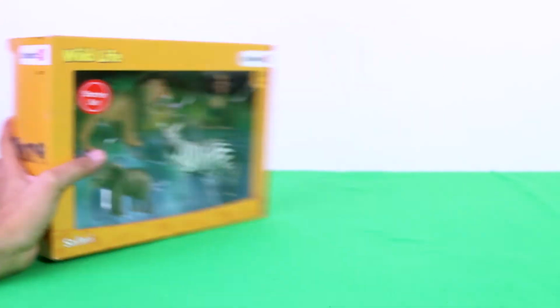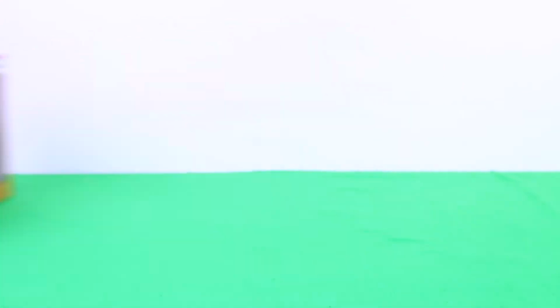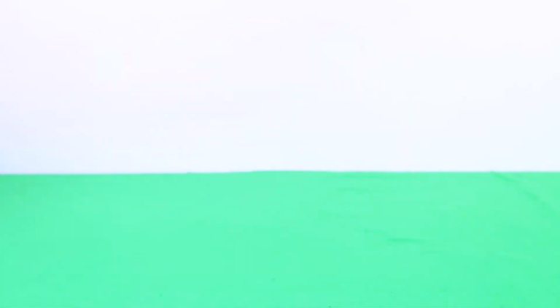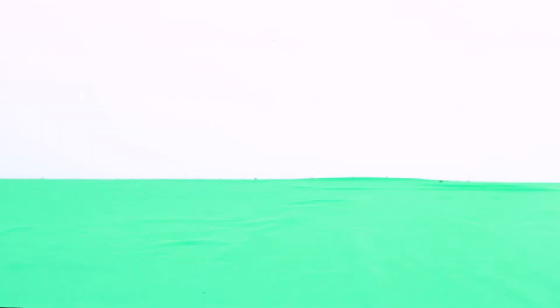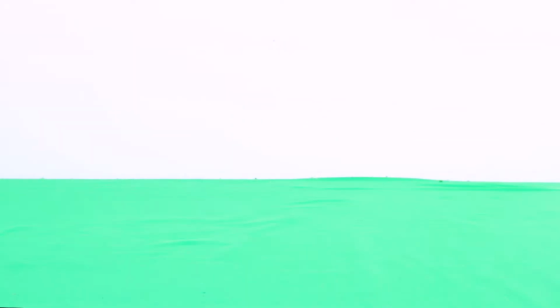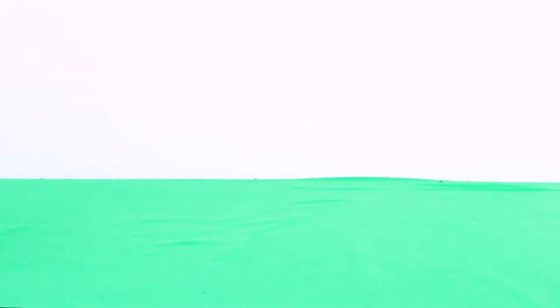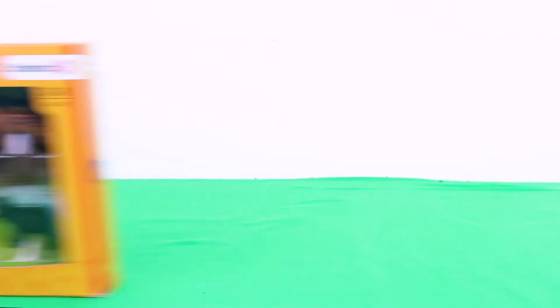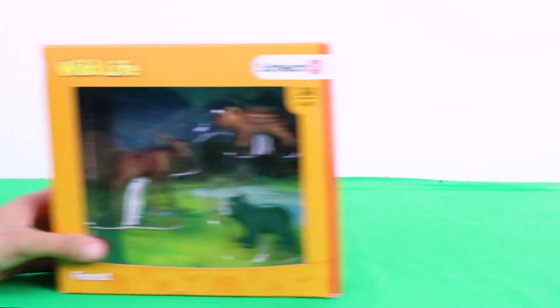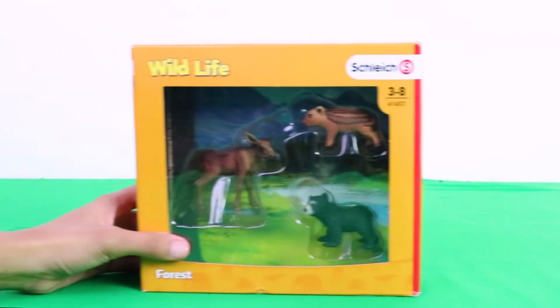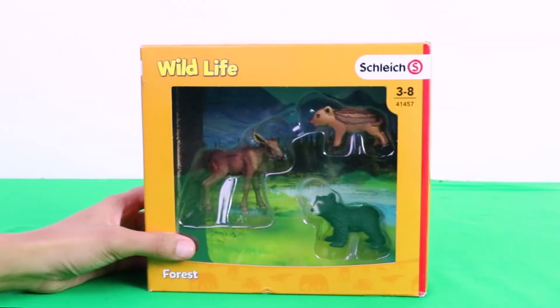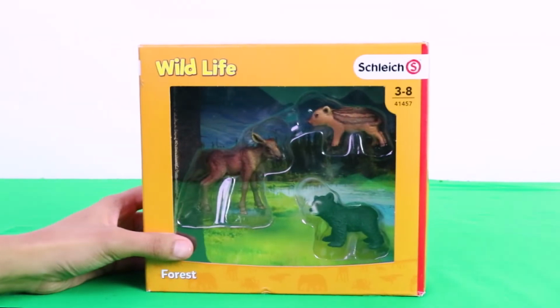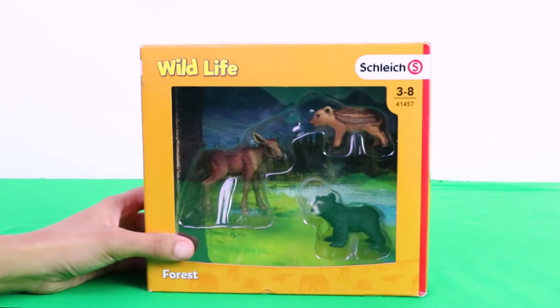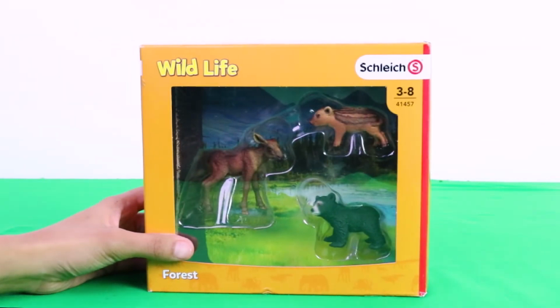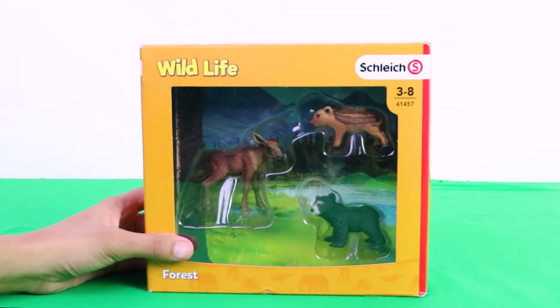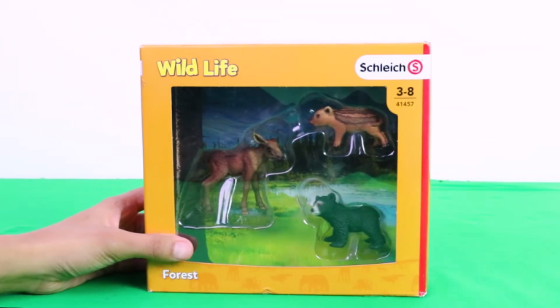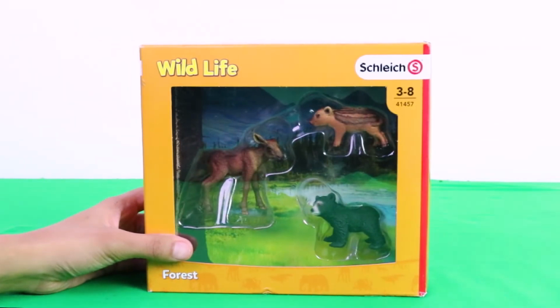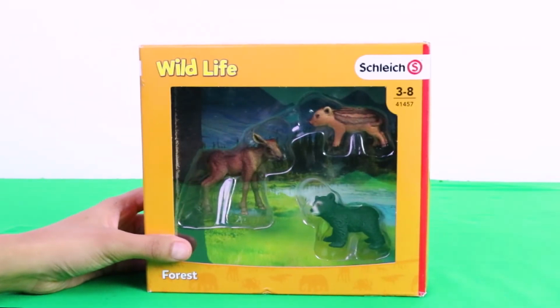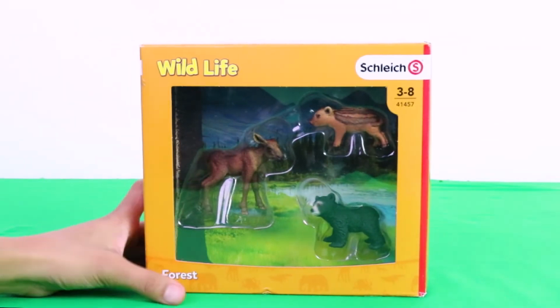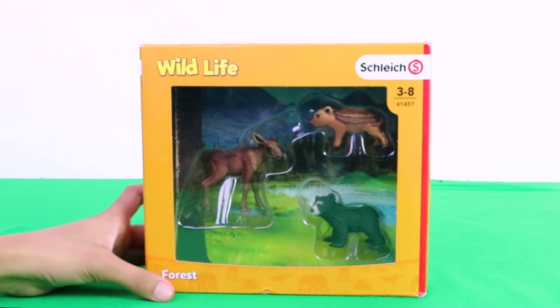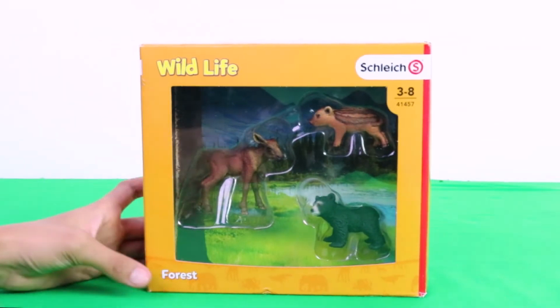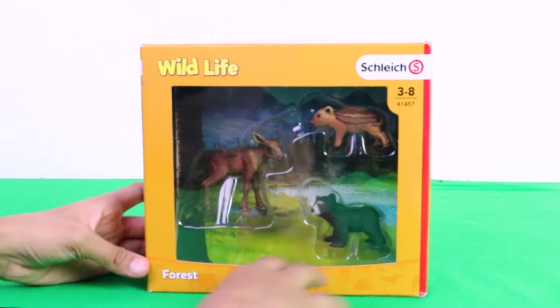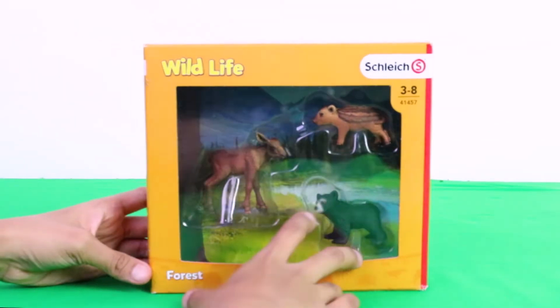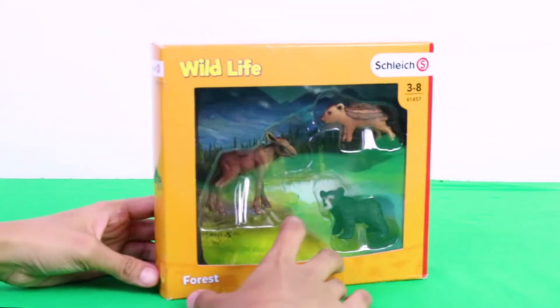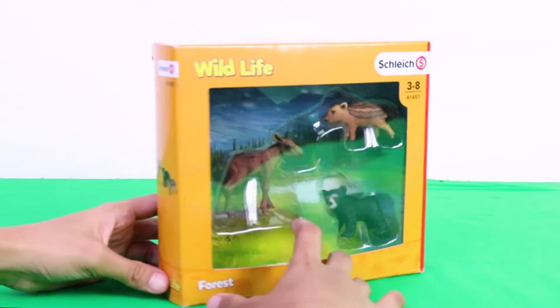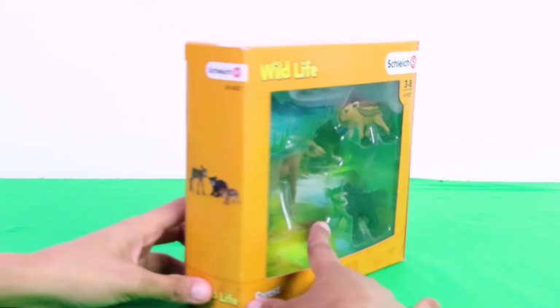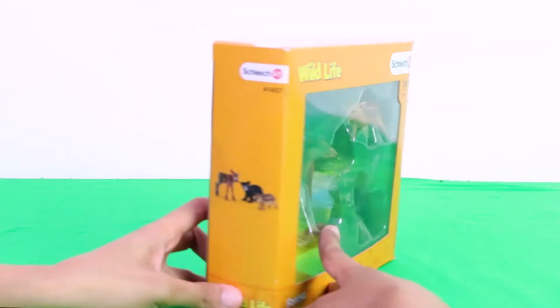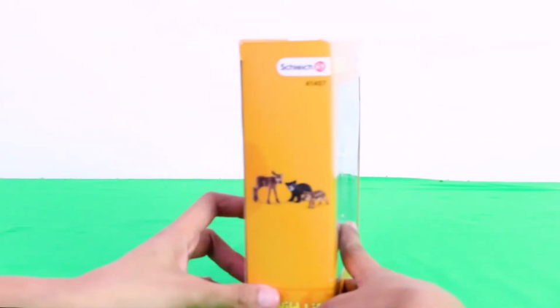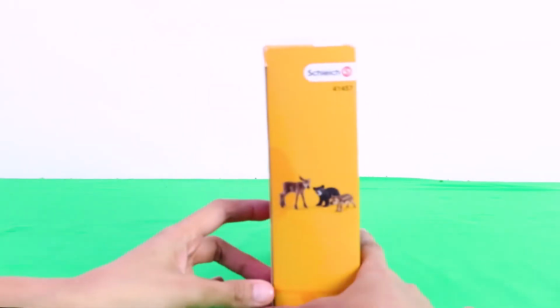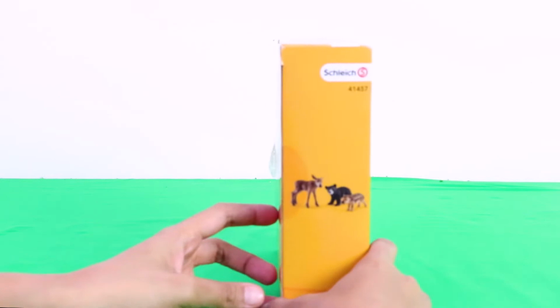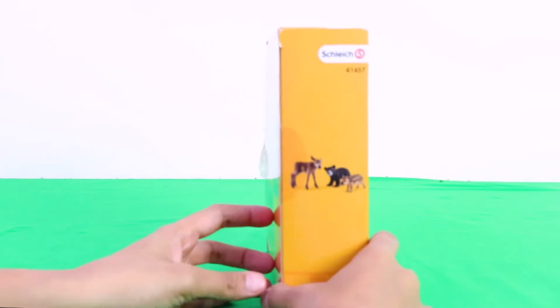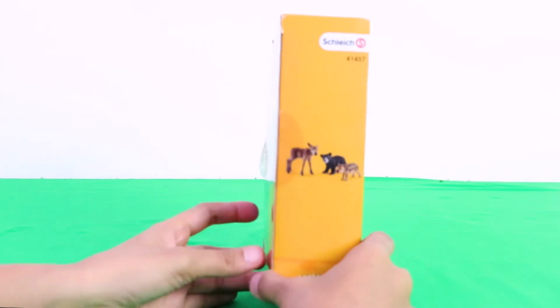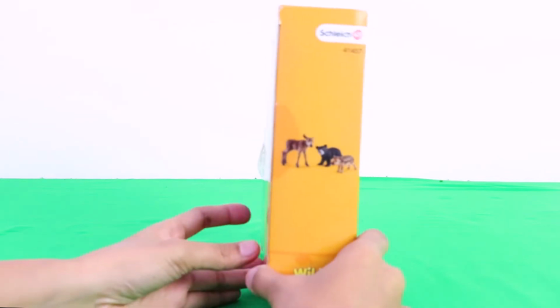Here is a doe, a little wild boar, and a baby black bear.